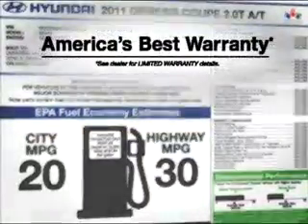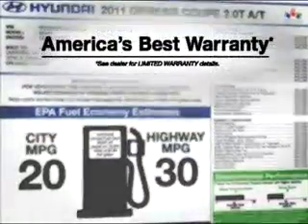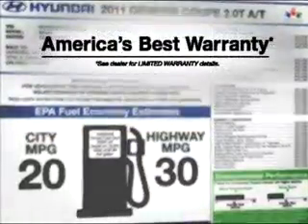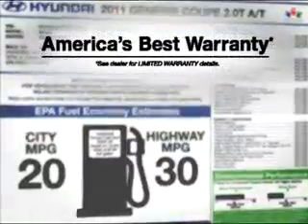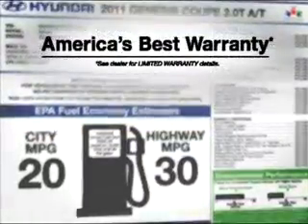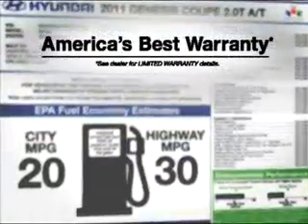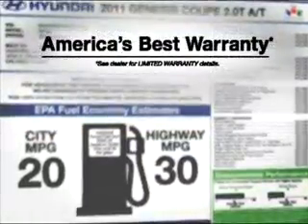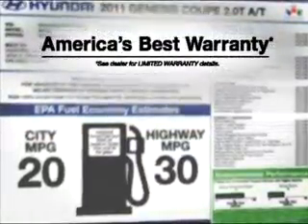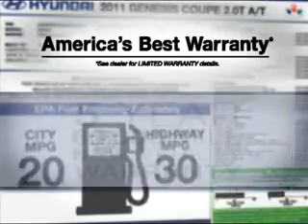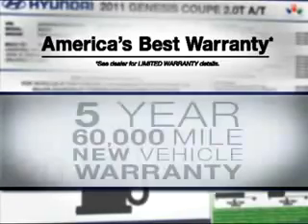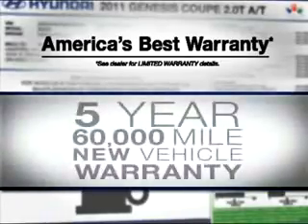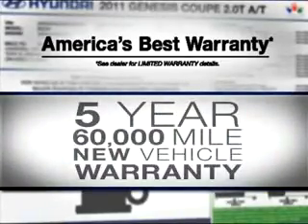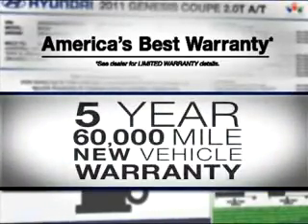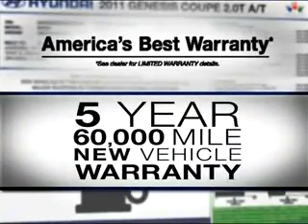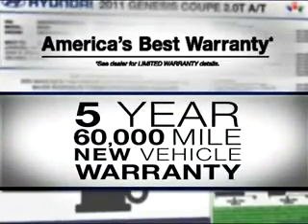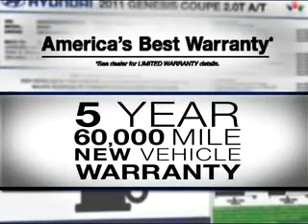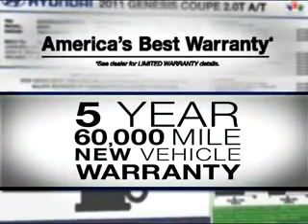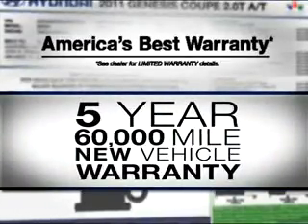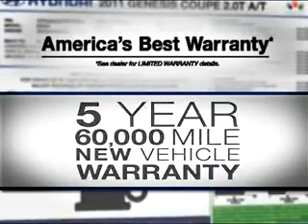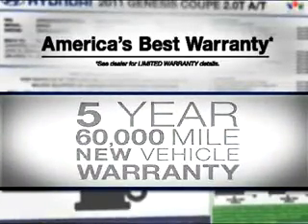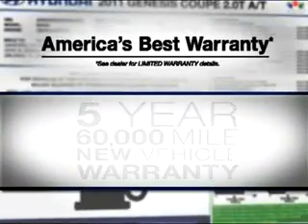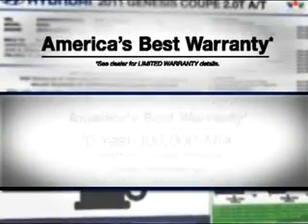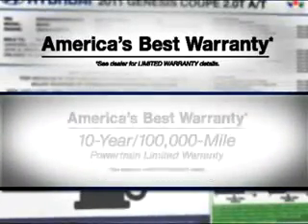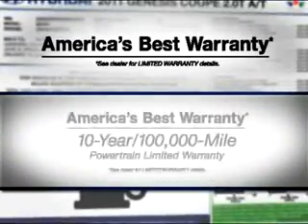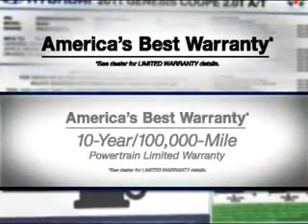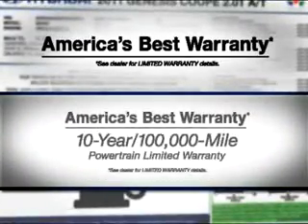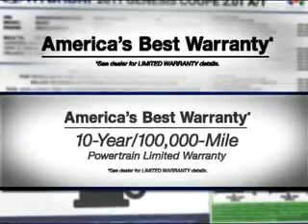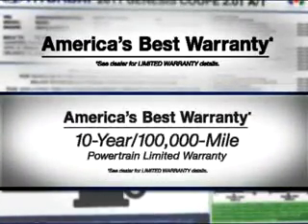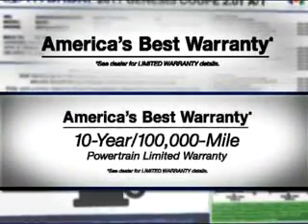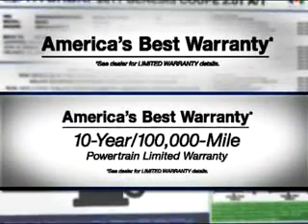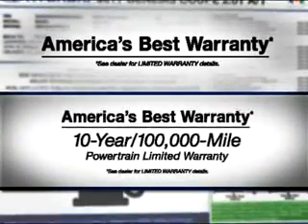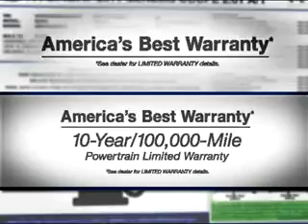America's best warranty: five-year, 60,000-mile new vehicle warranty and 10-year, 100,000-mile powertrain warranty.